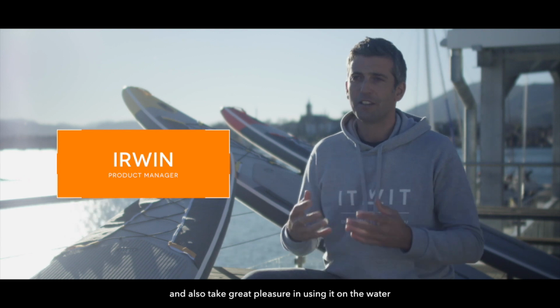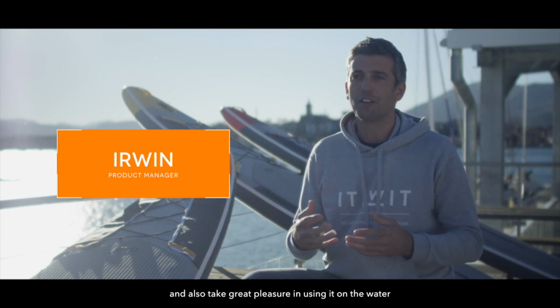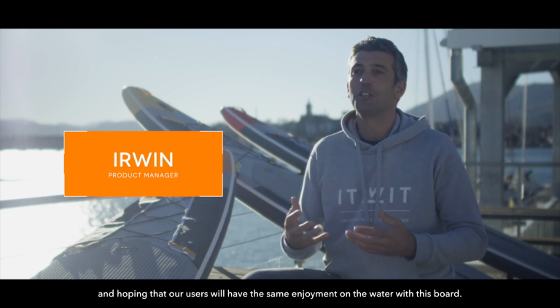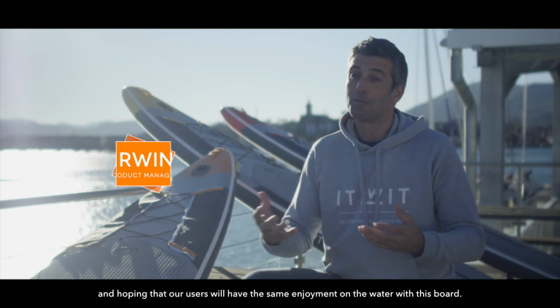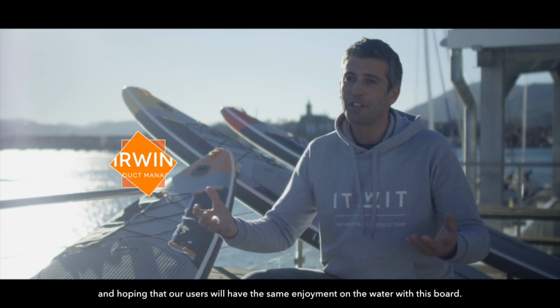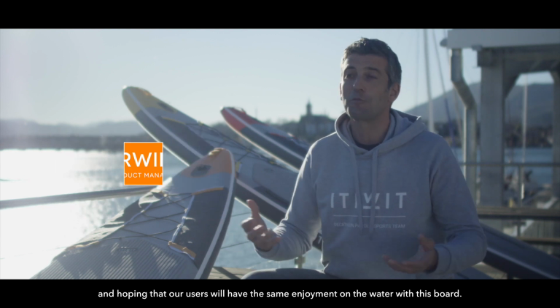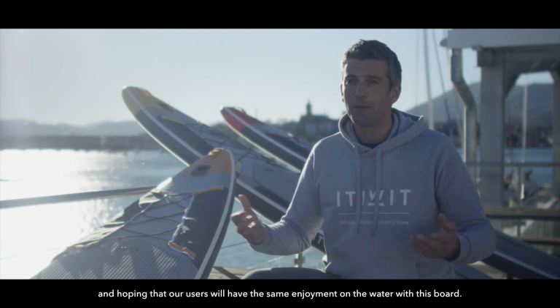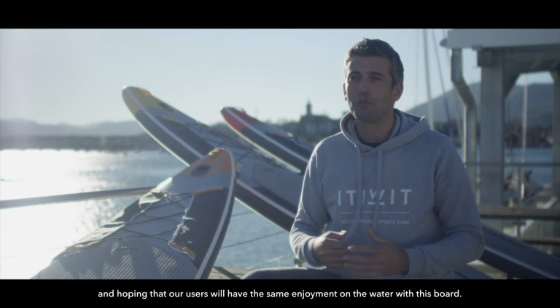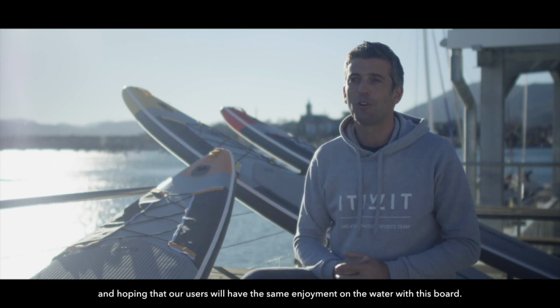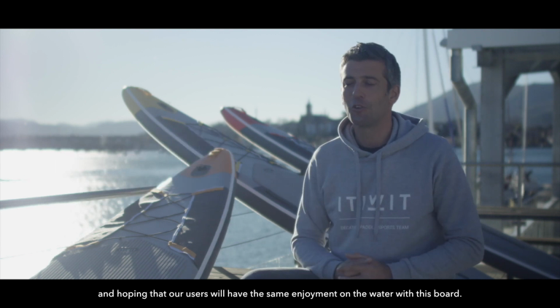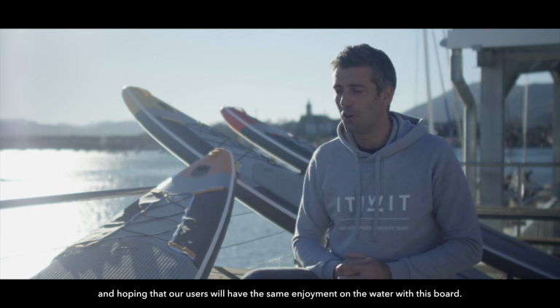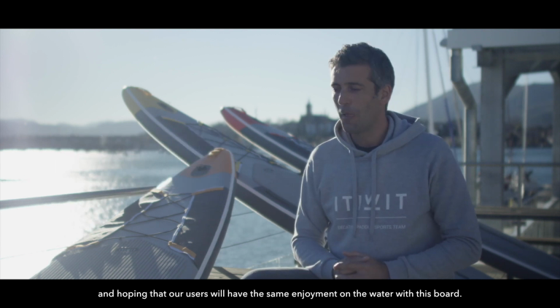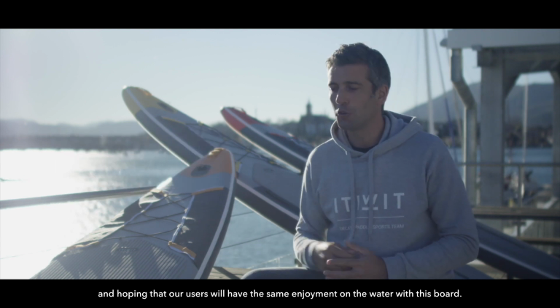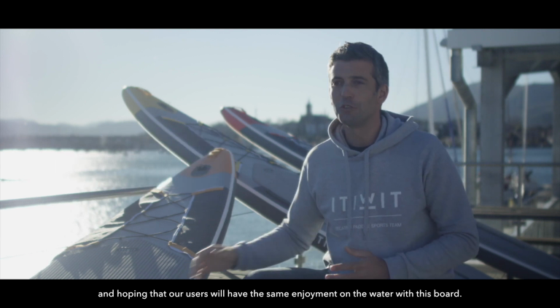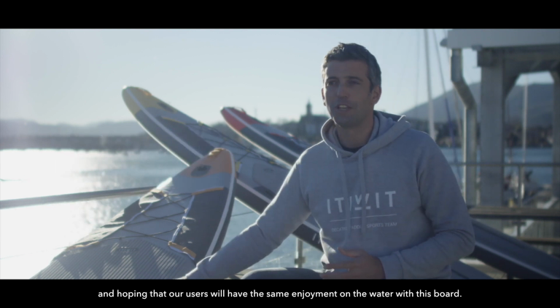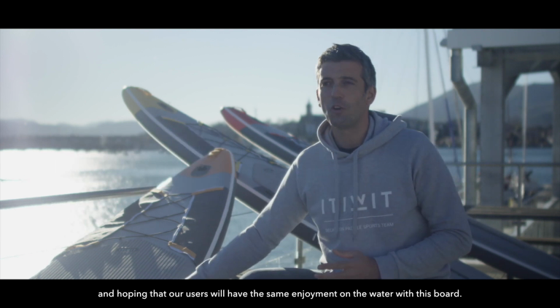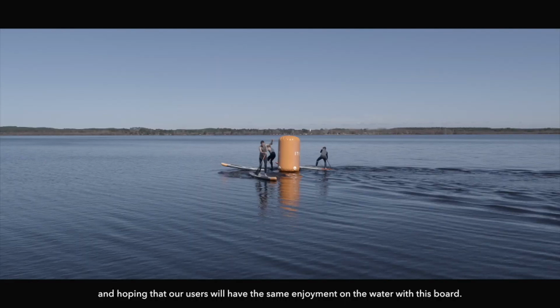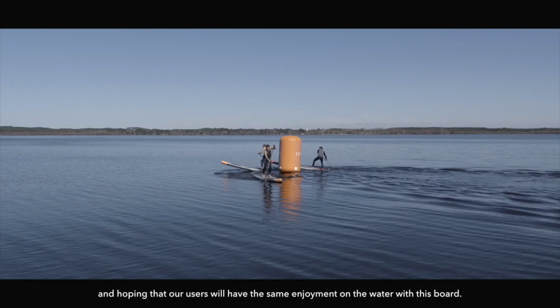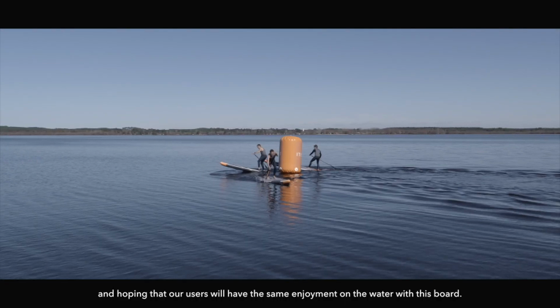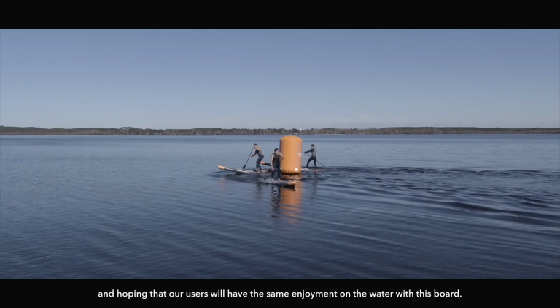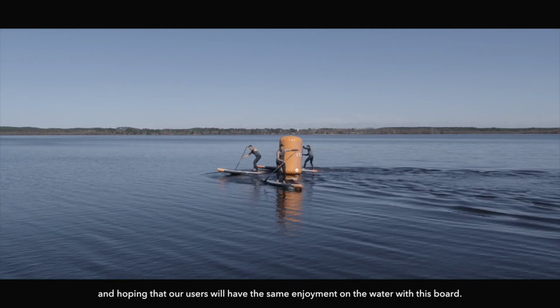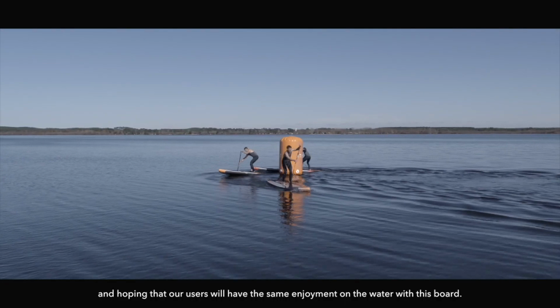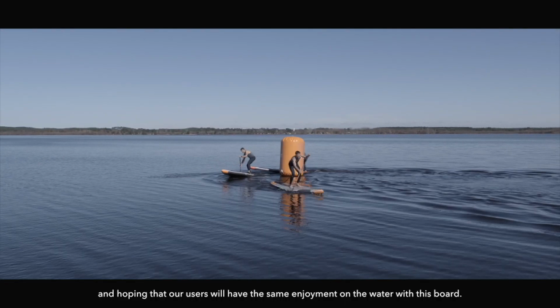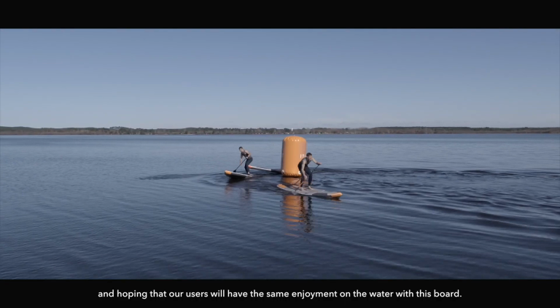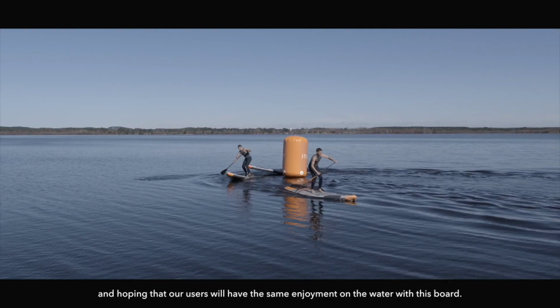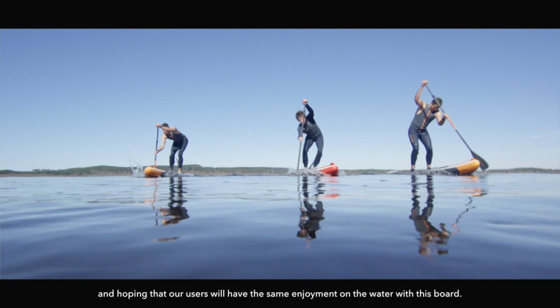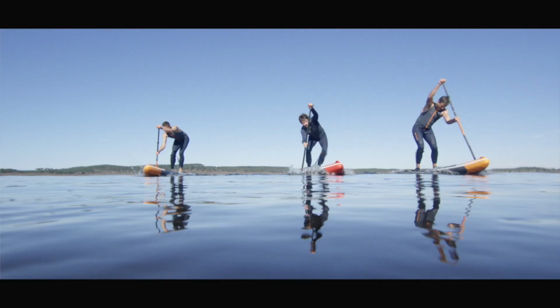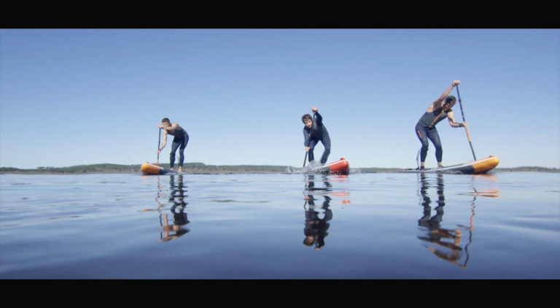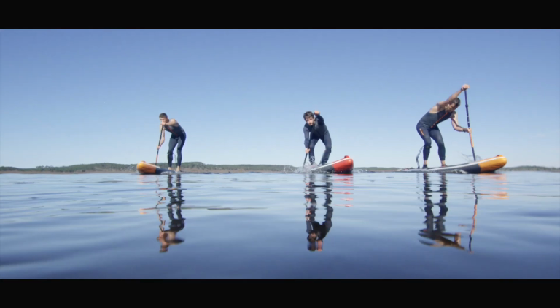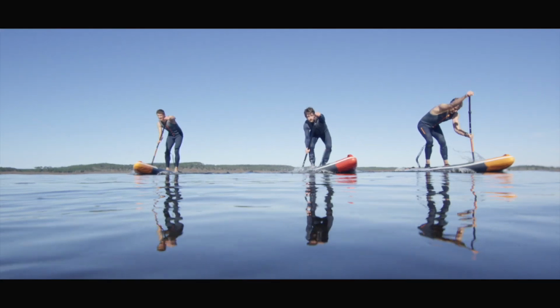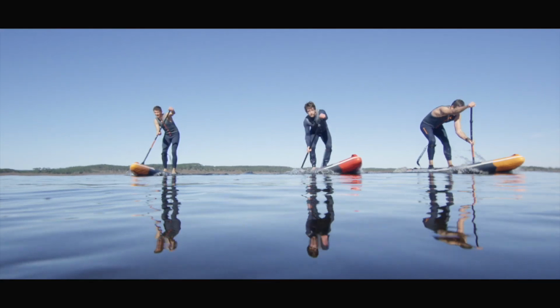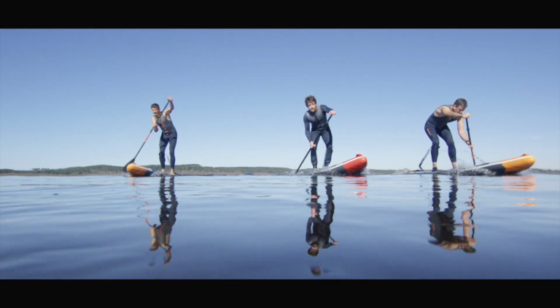And I hope, of course, that our users will take the same pleasure as us on the water with this plan.